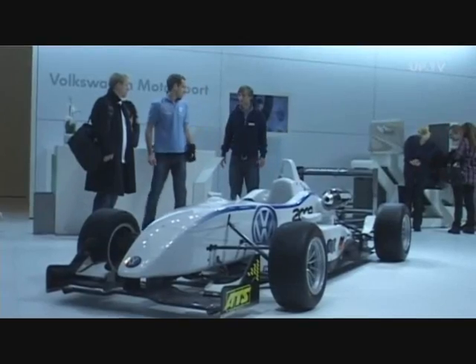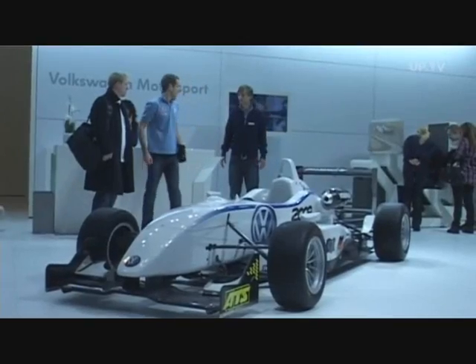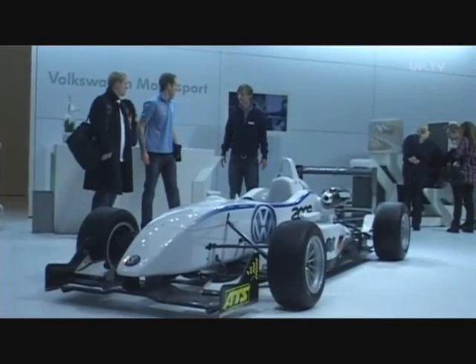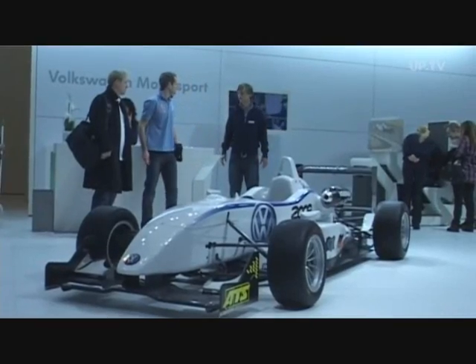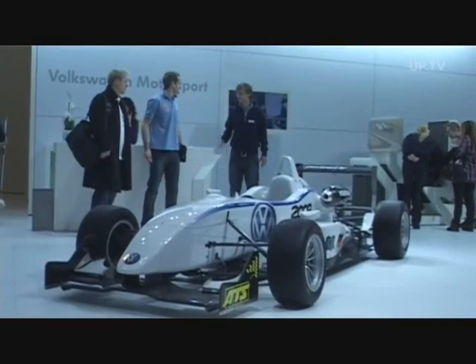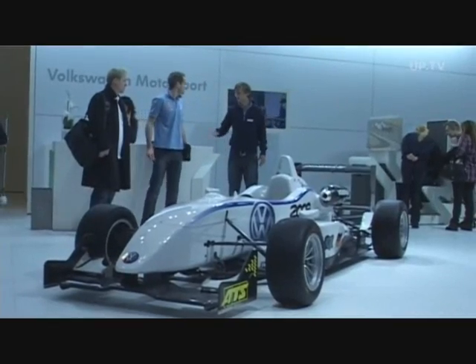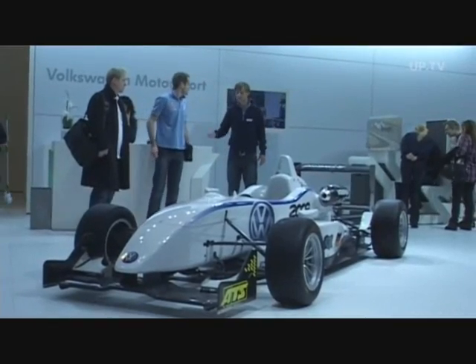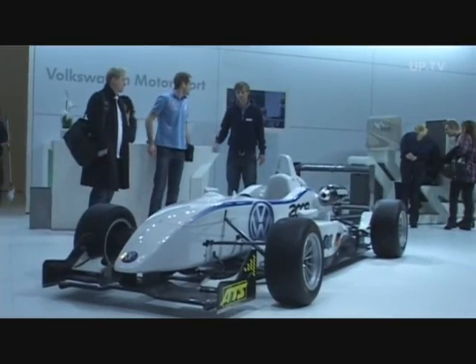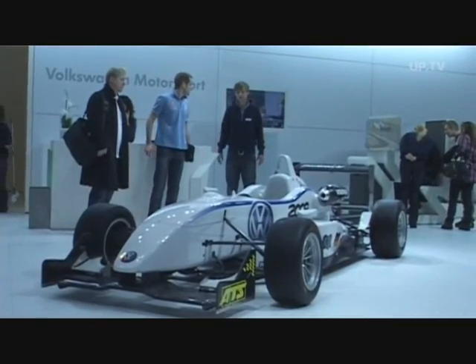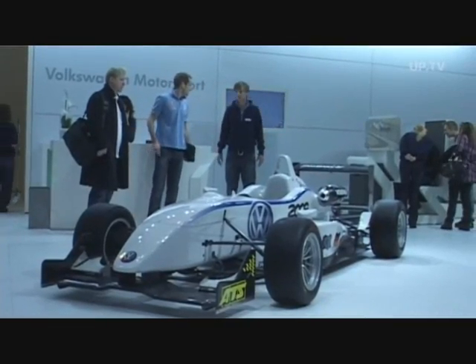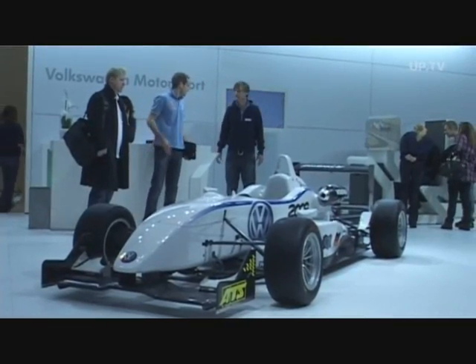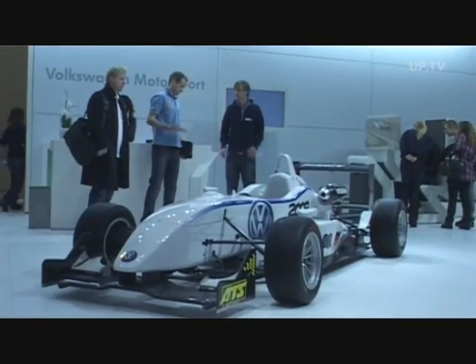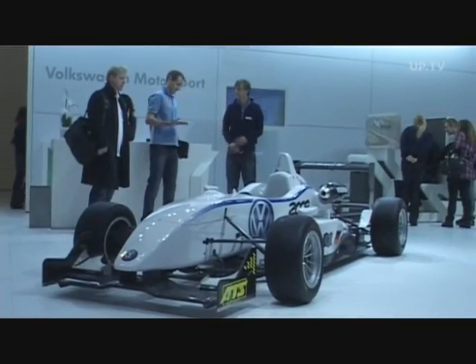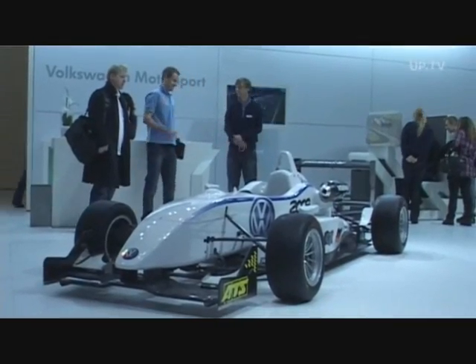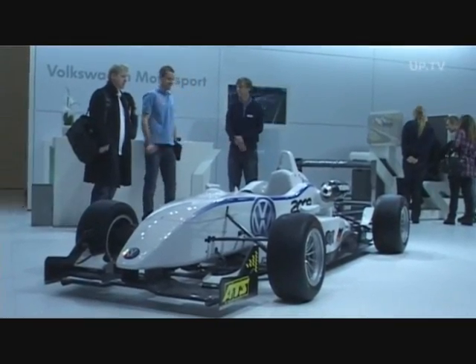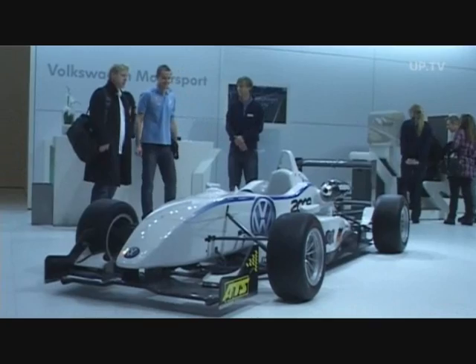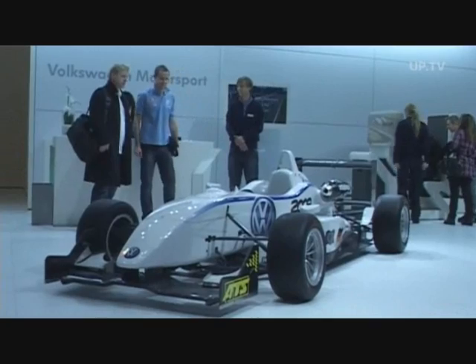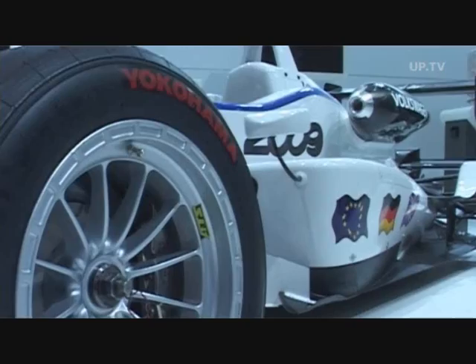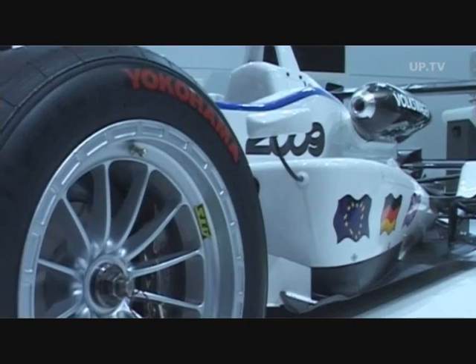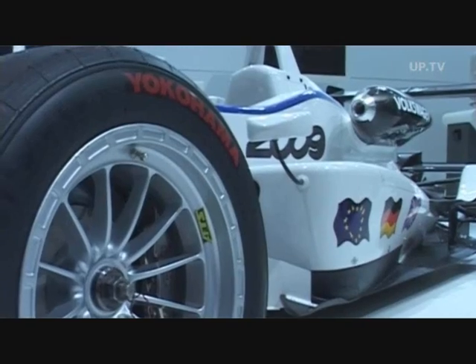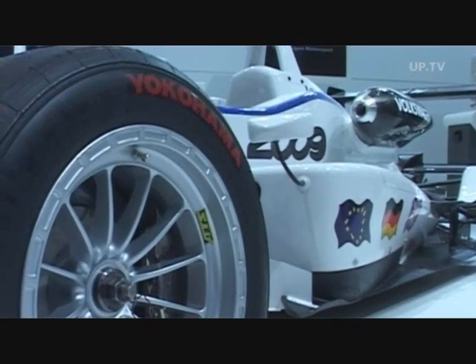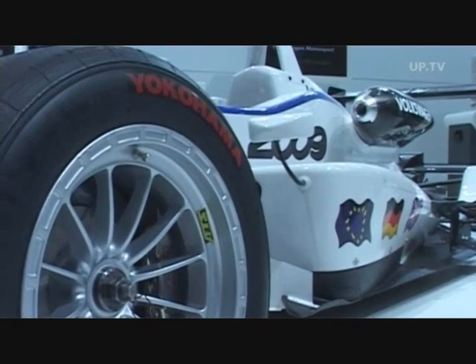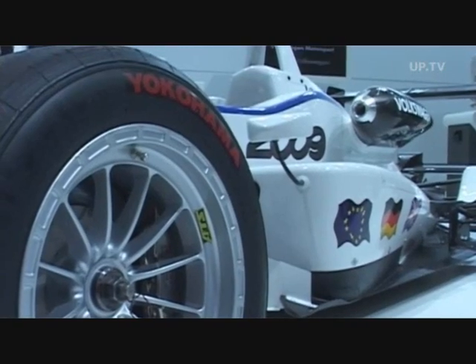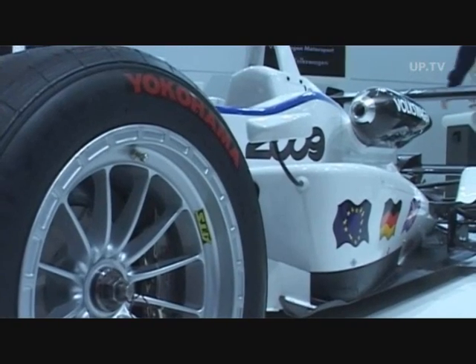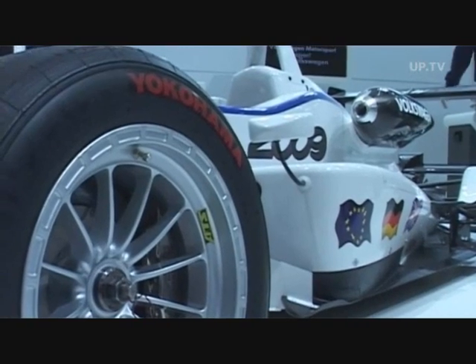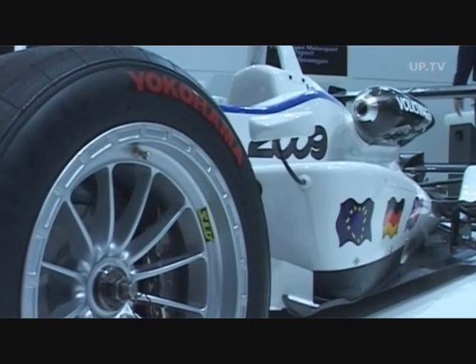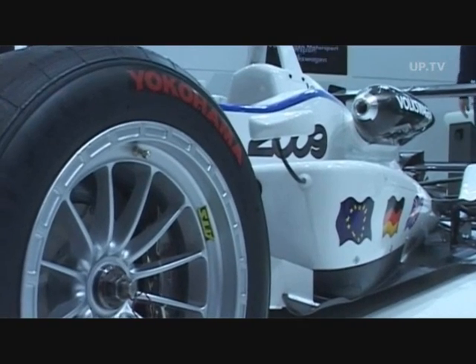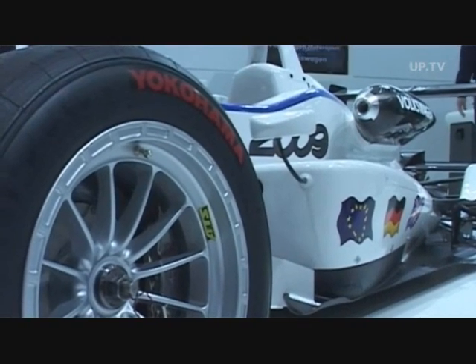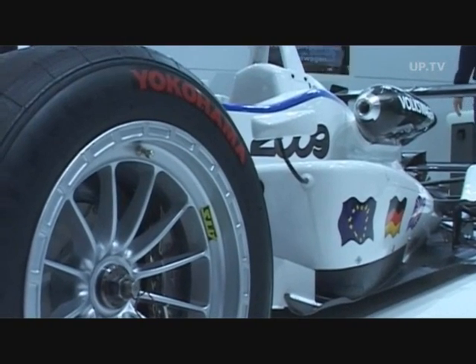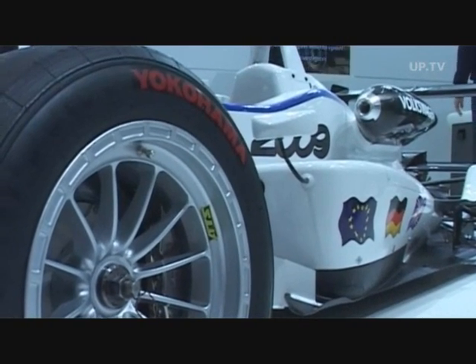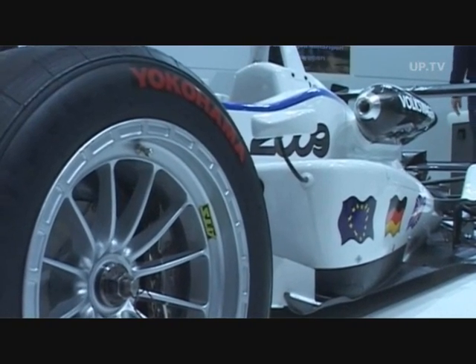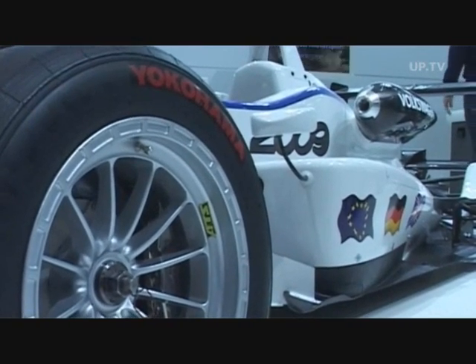The main eye catcher at the Volkswagen Motorsports stand is beyond a doubt the Formula 3 race car.